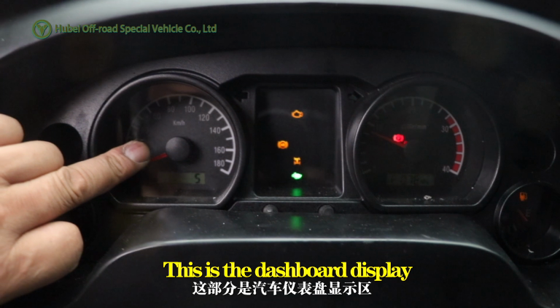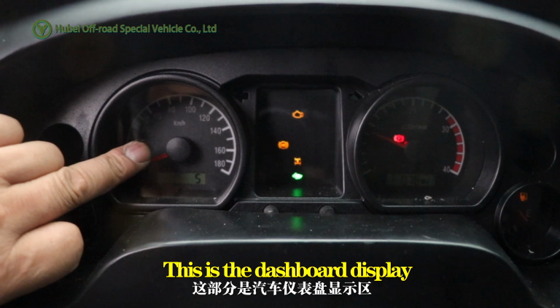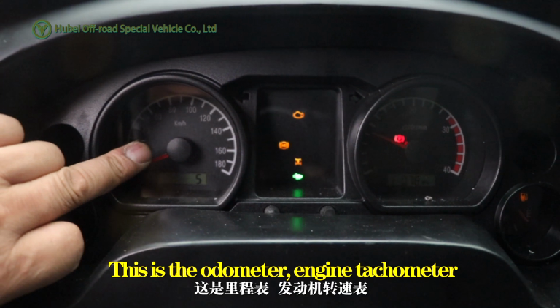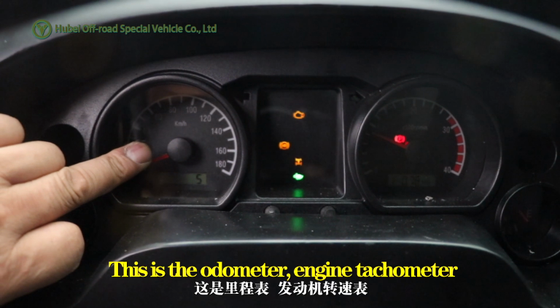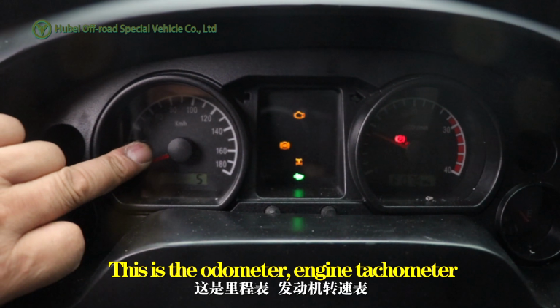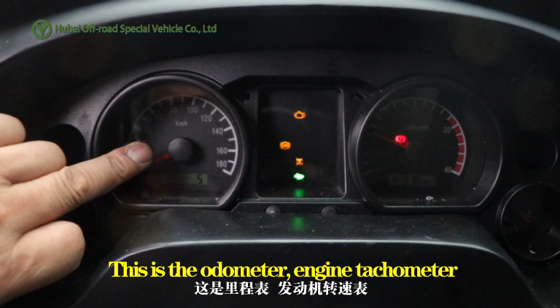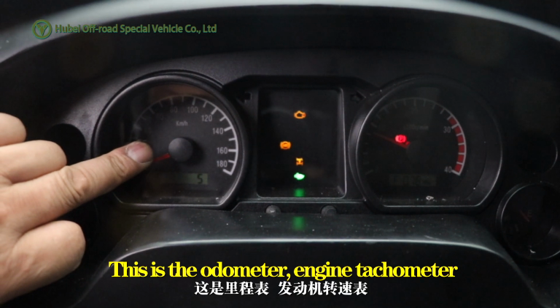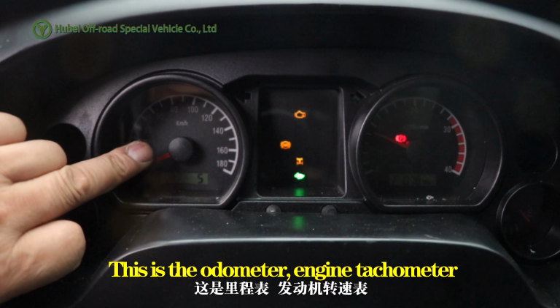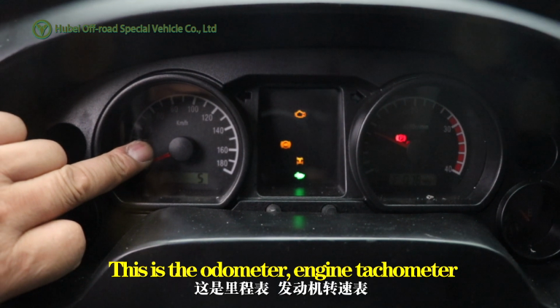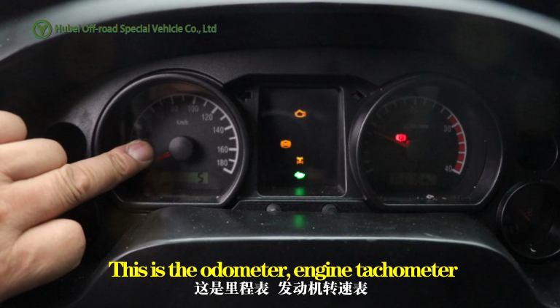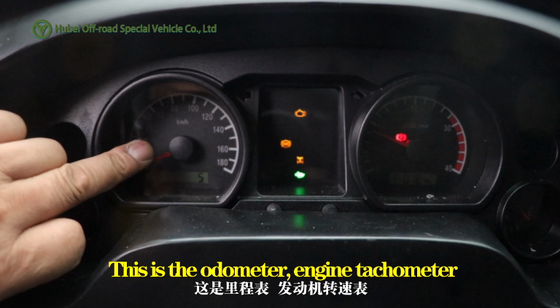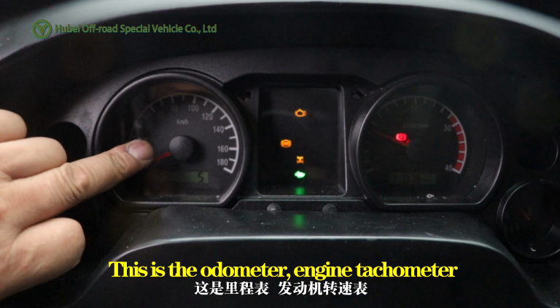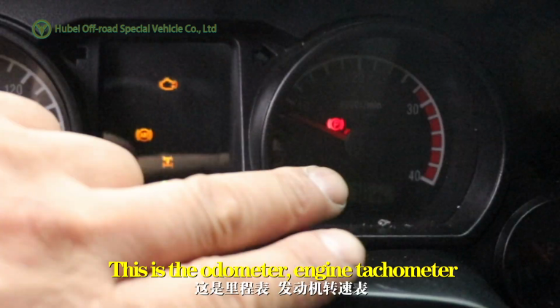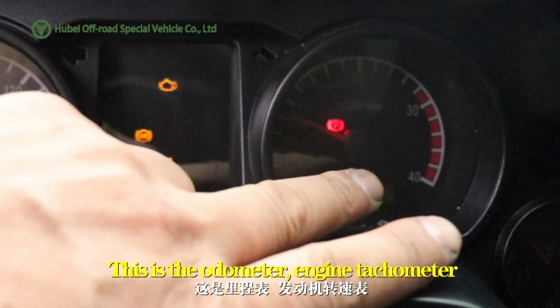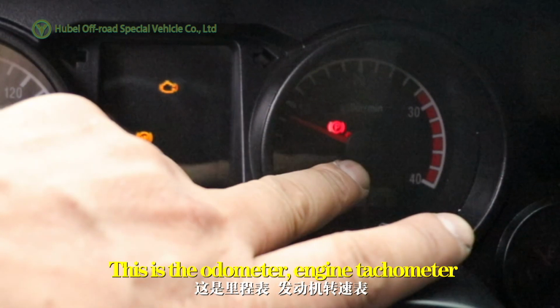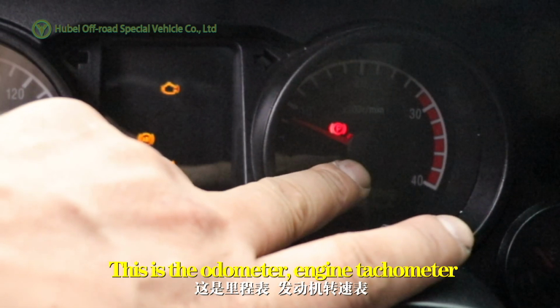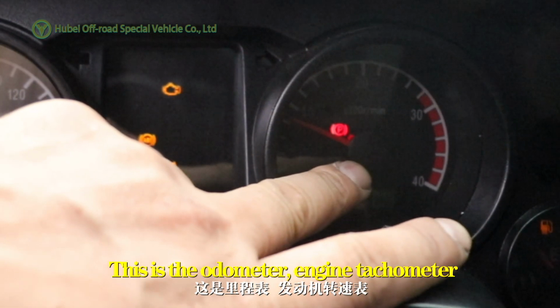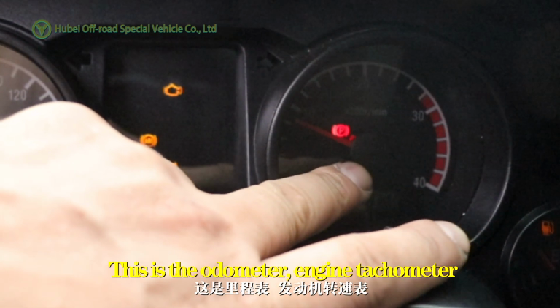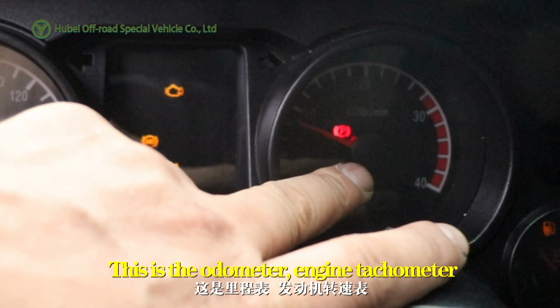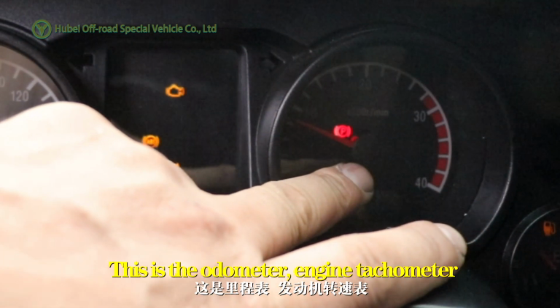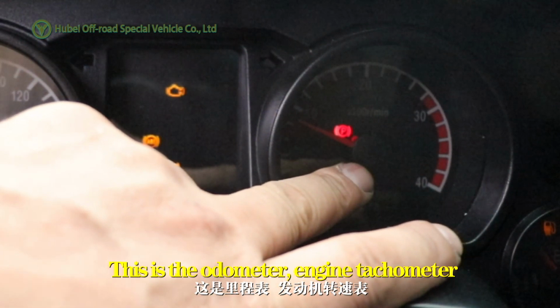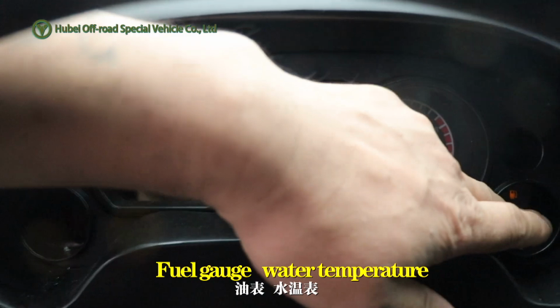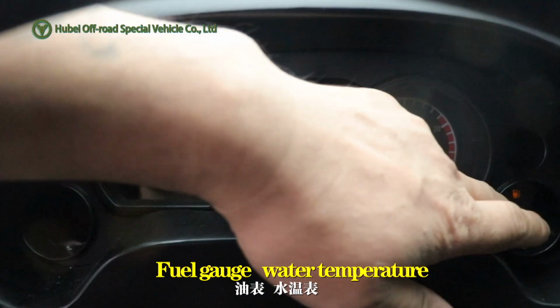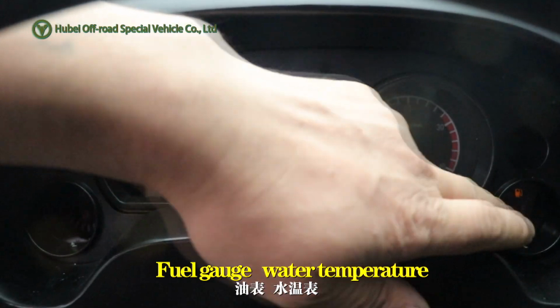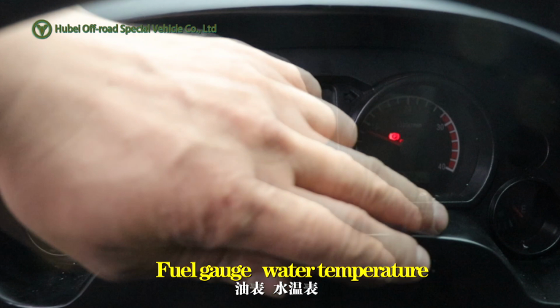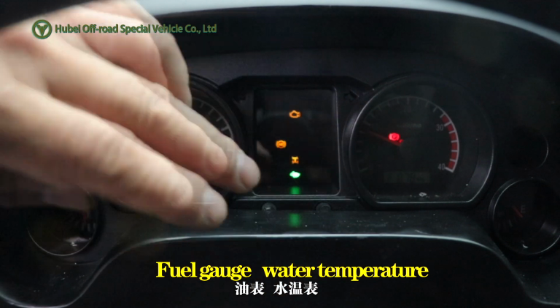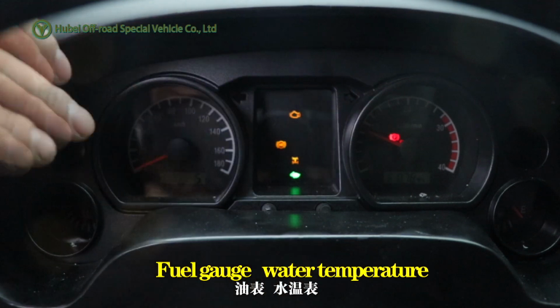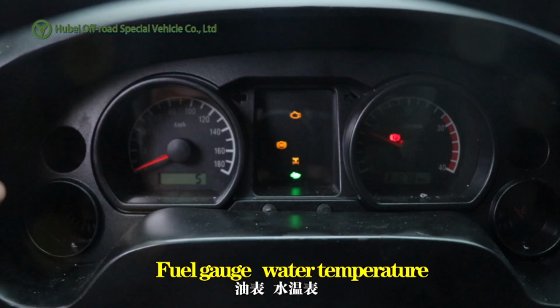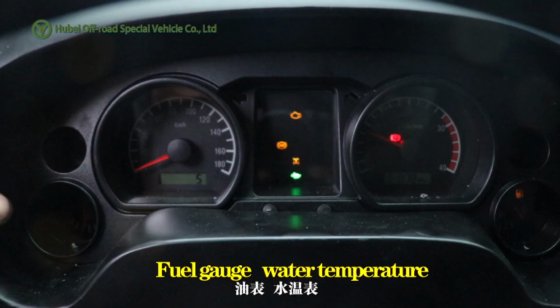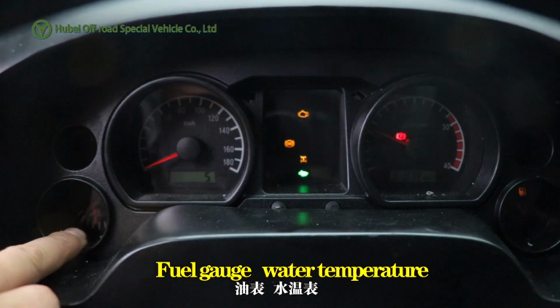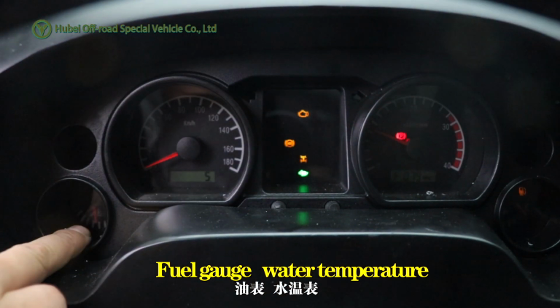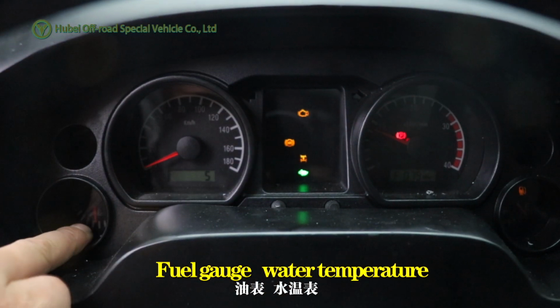This is the dashboard display. This is the odometer, engine tachometer, fuel gauge, and water temperature.